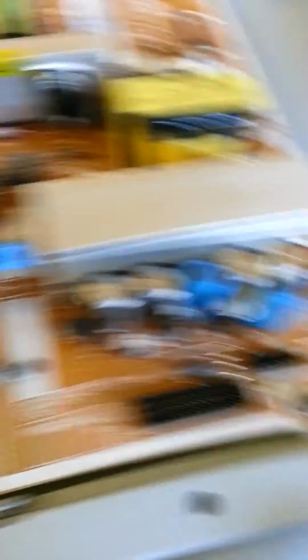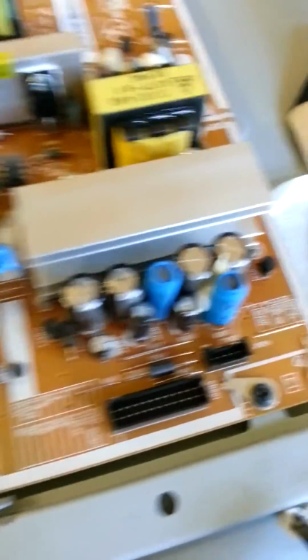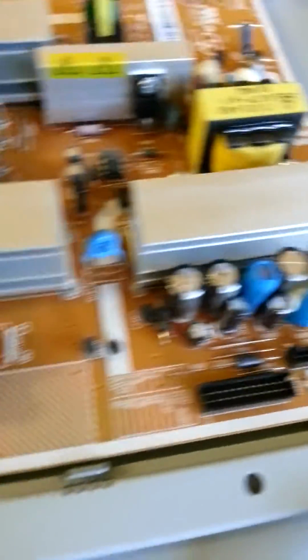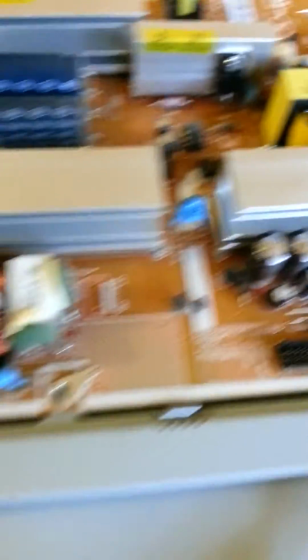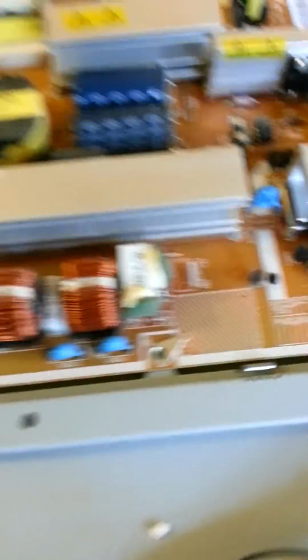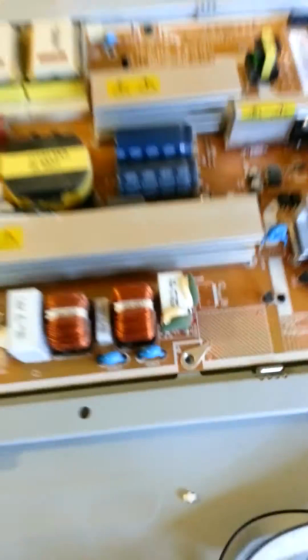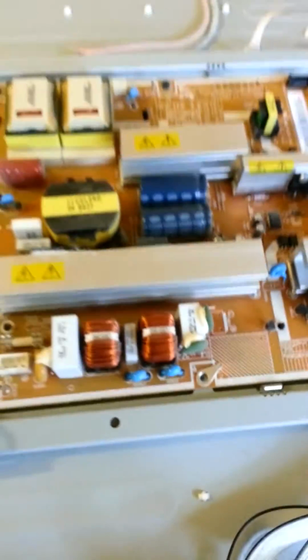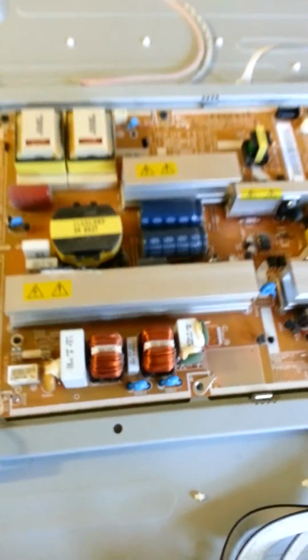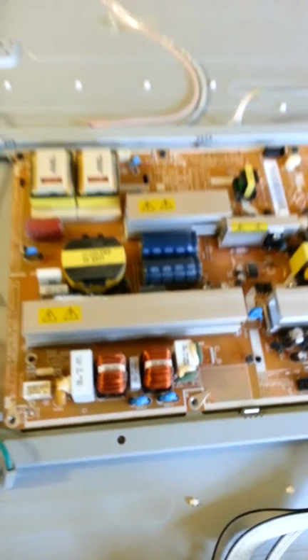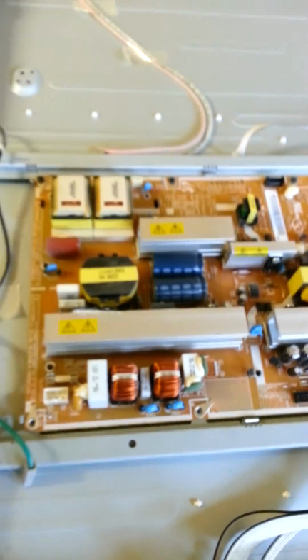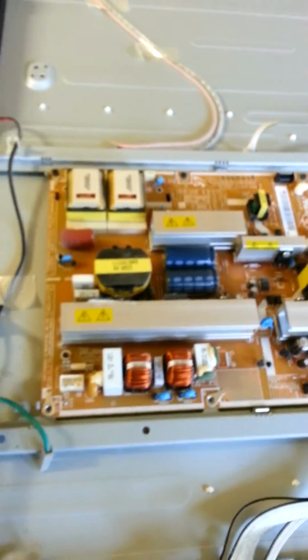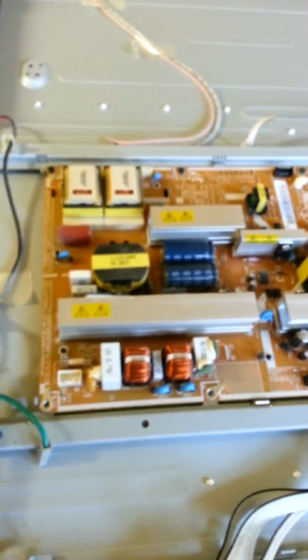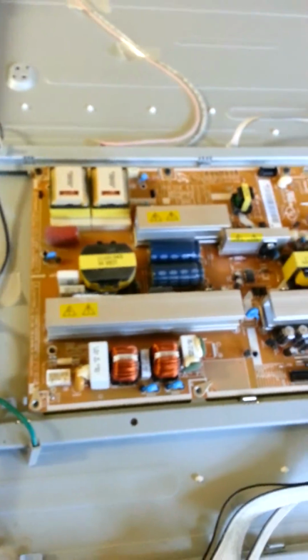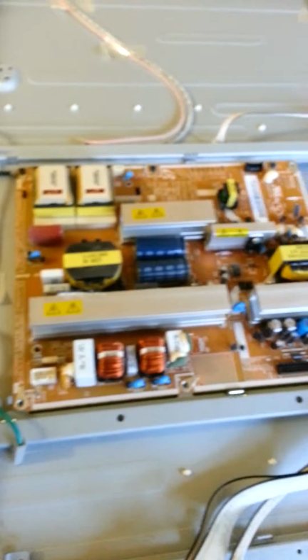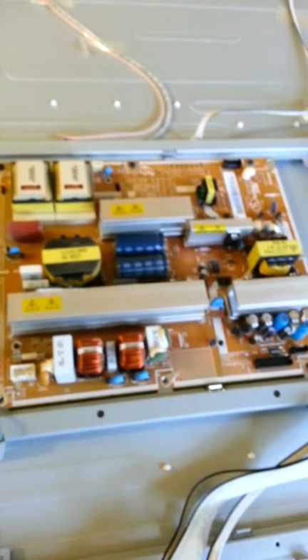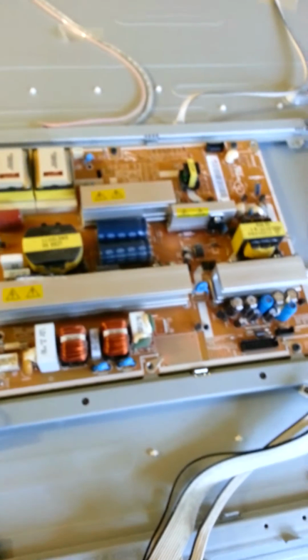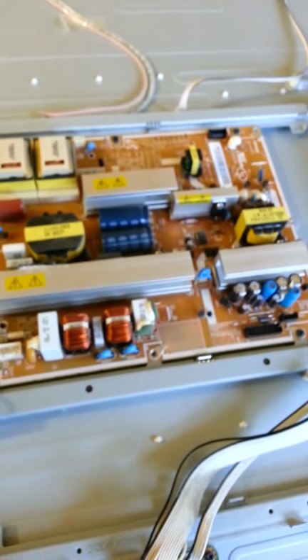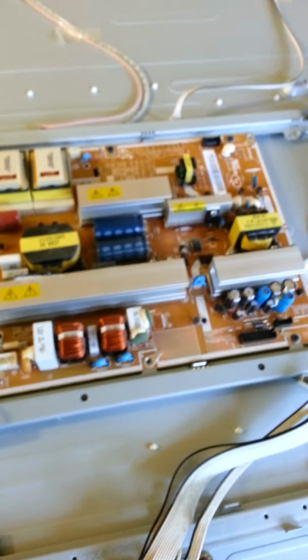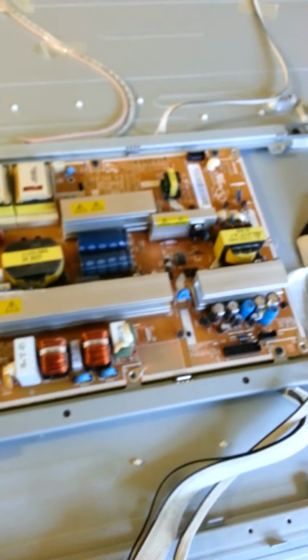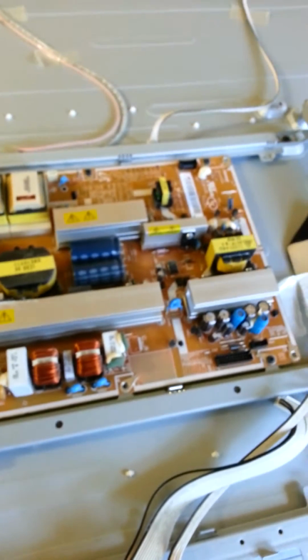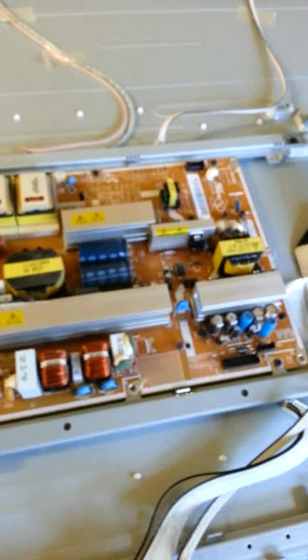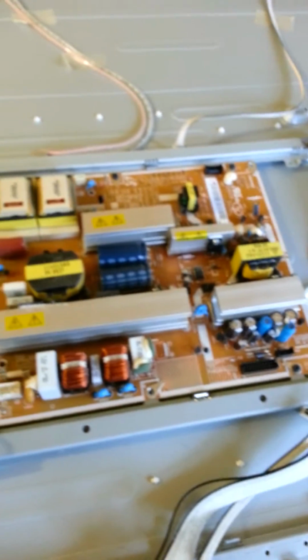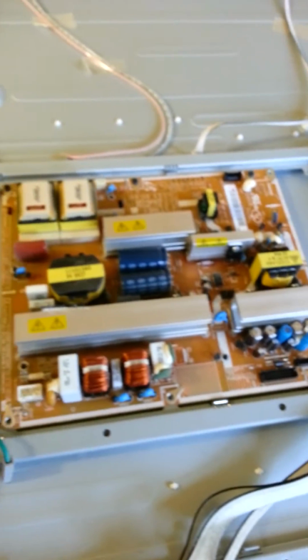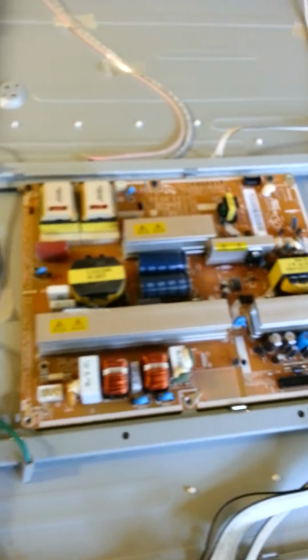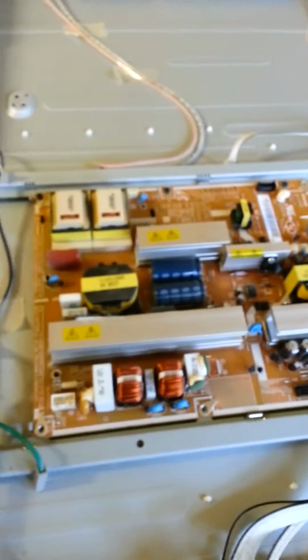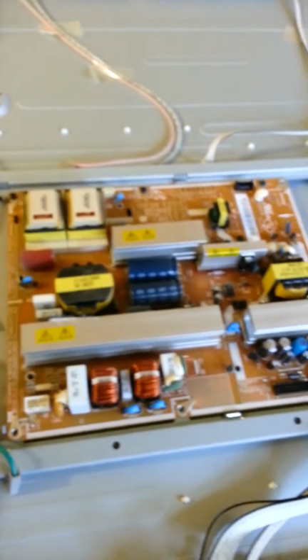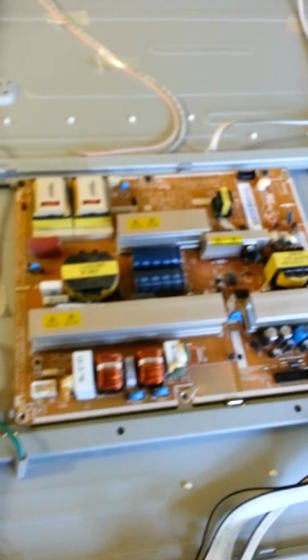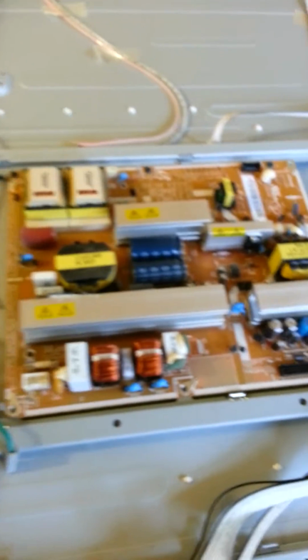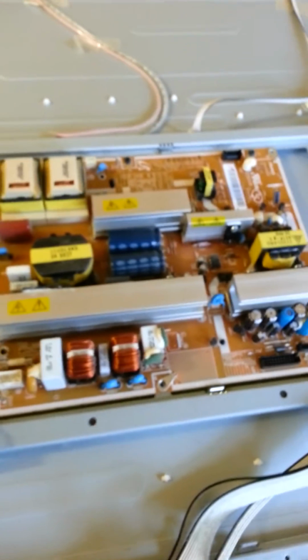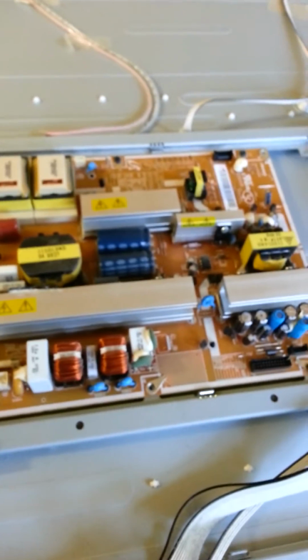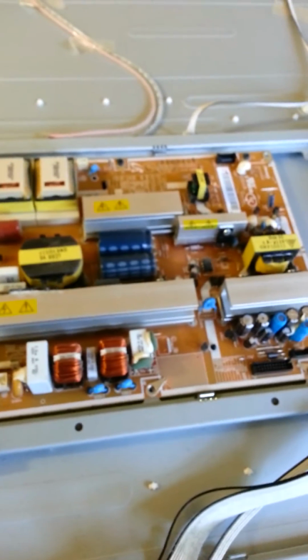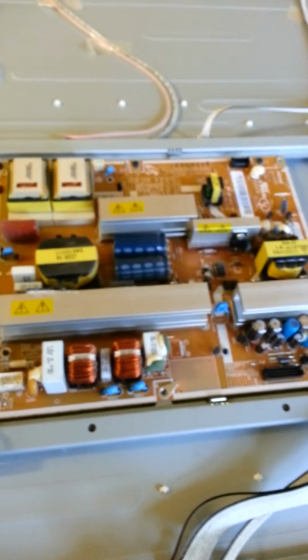So we're going to unscrew this board today, go down to Radio Shack, get some replacements, and hopefully solder them in.